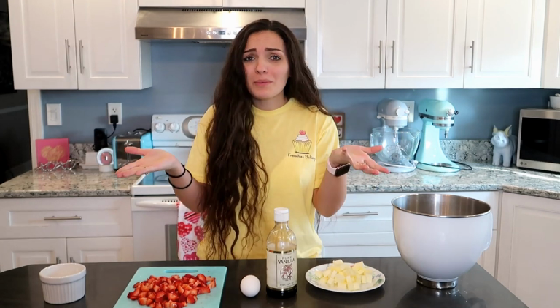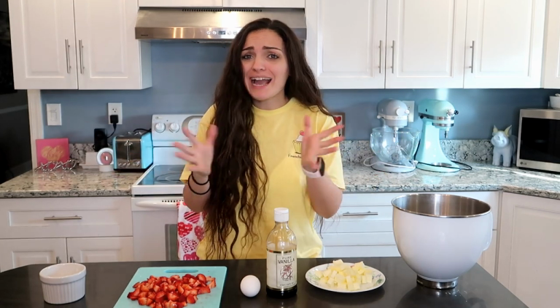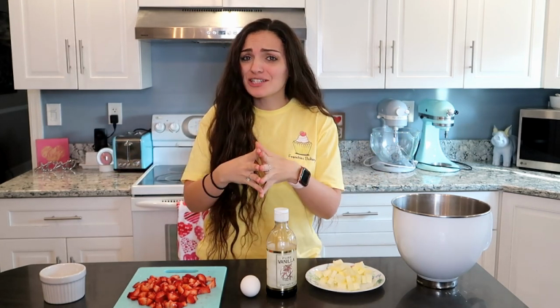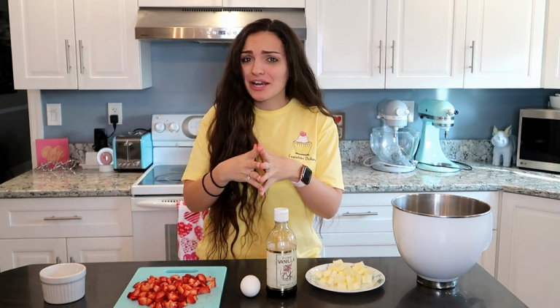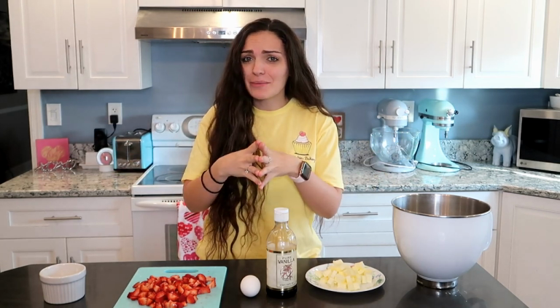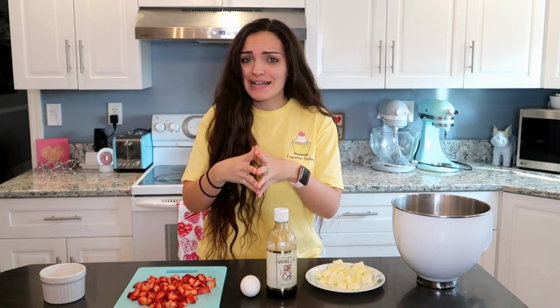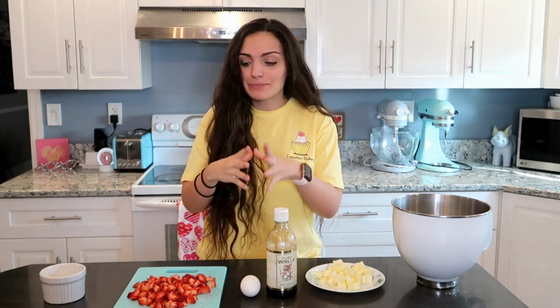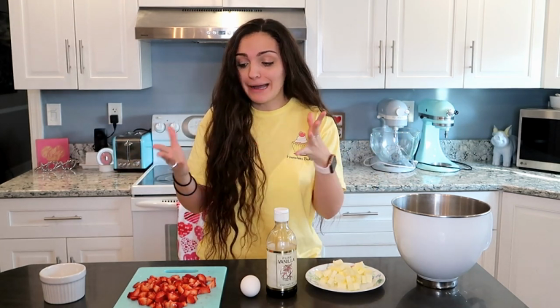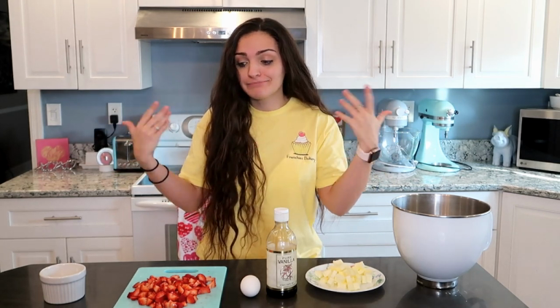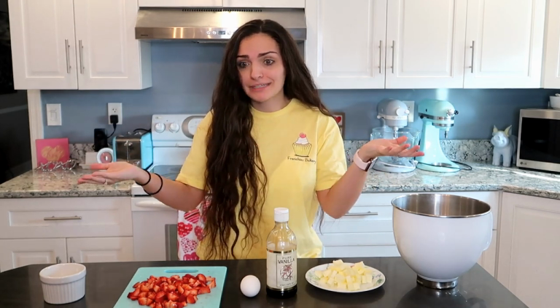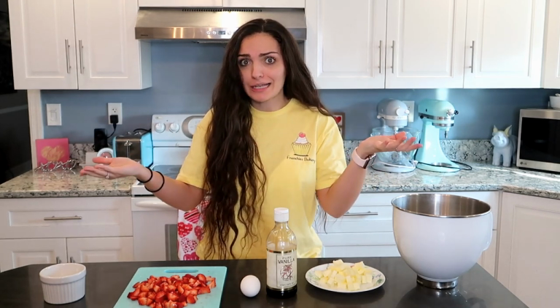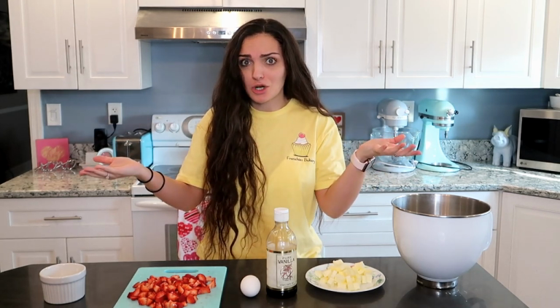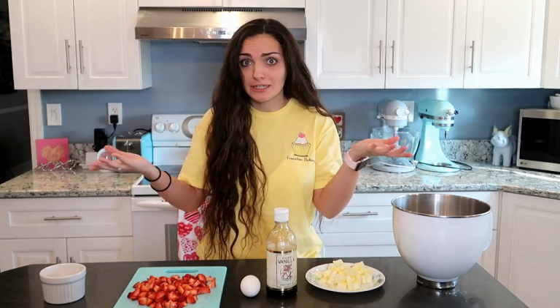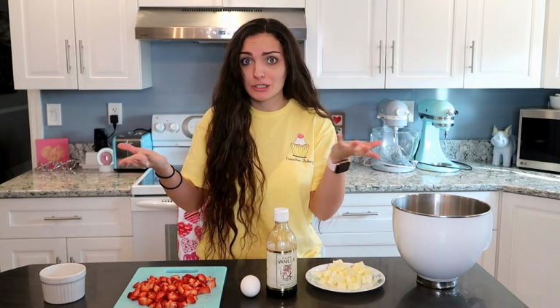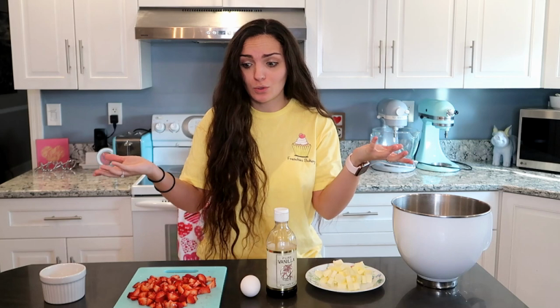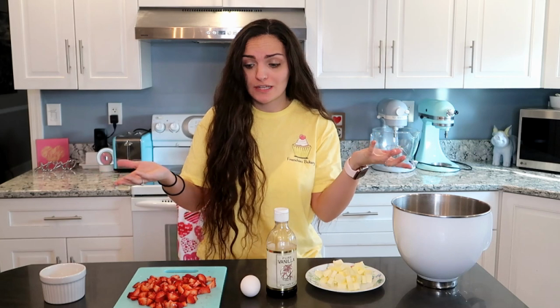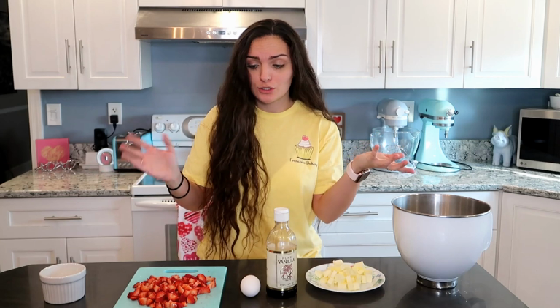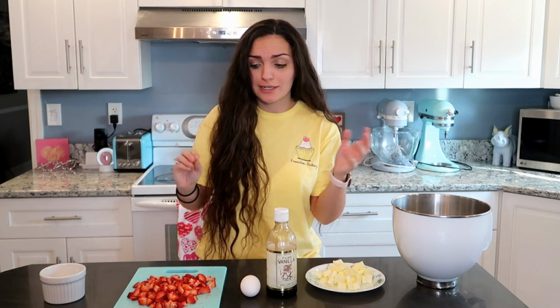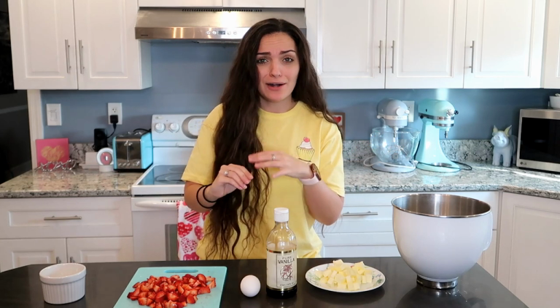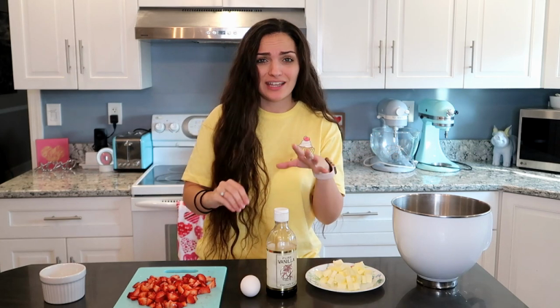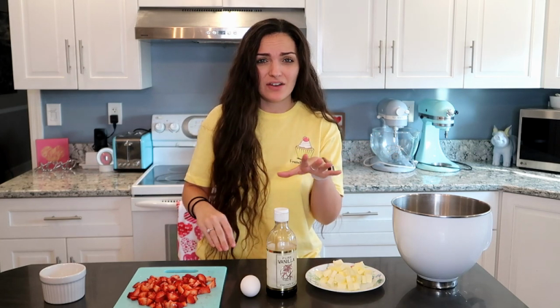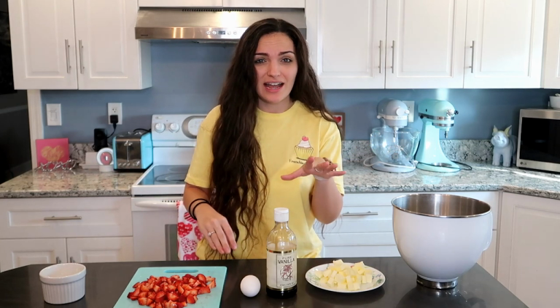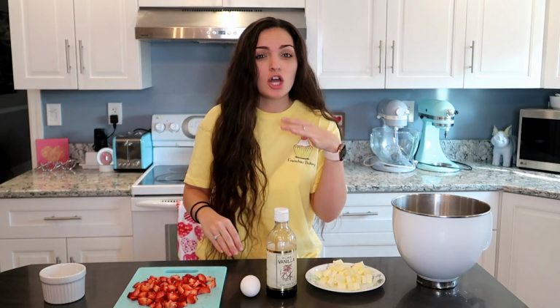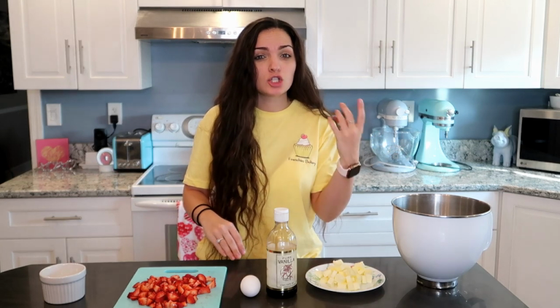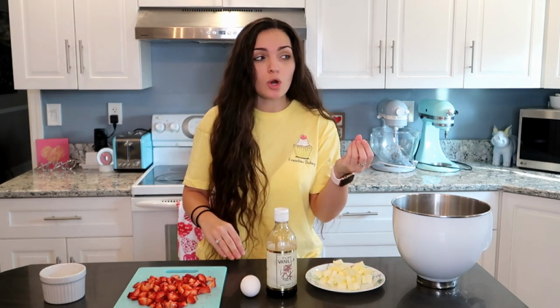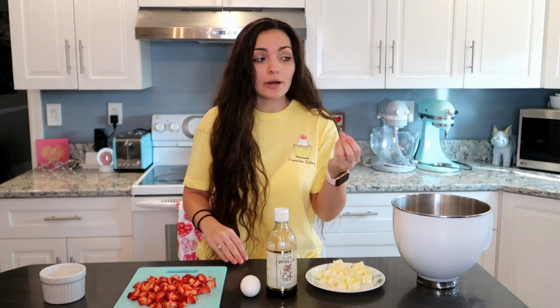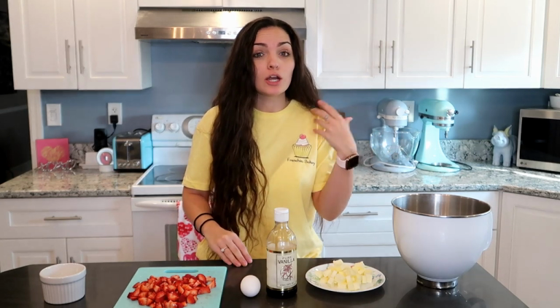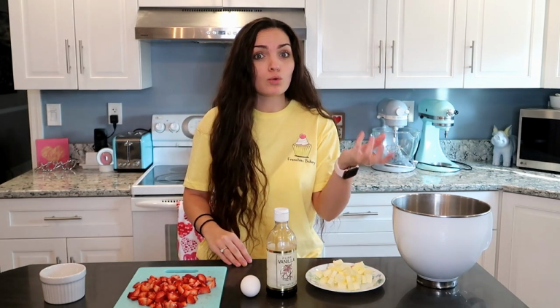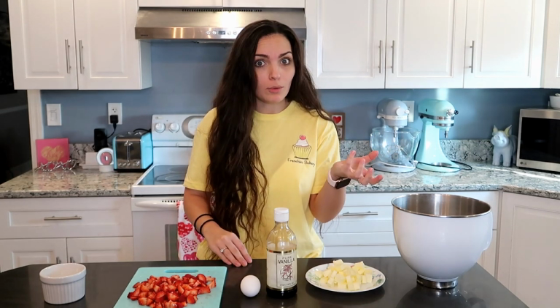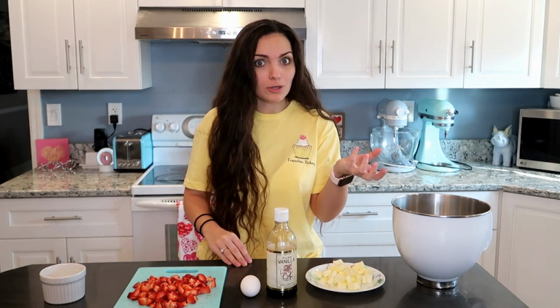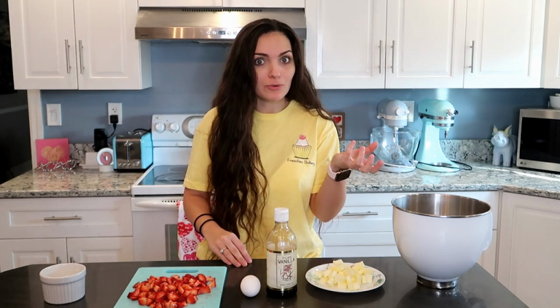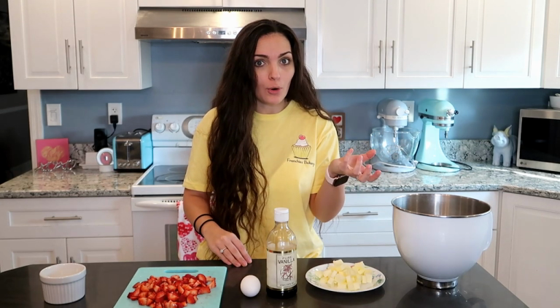Normally I like cherry the best but I had strawberries, so we'll see if these are good. I don't think I've ever had strawberry crumble bars before.